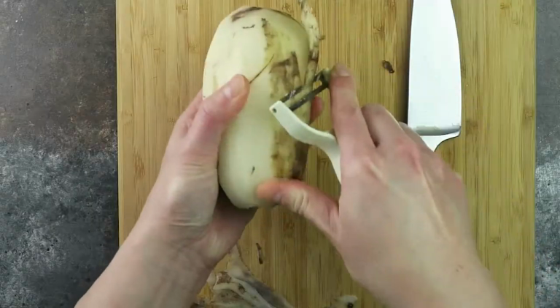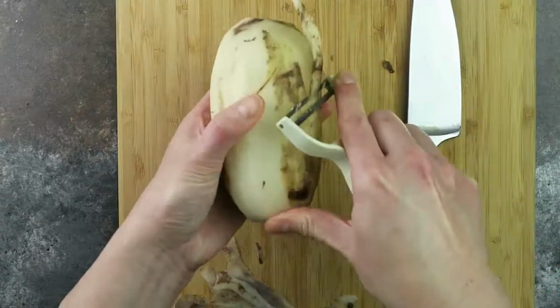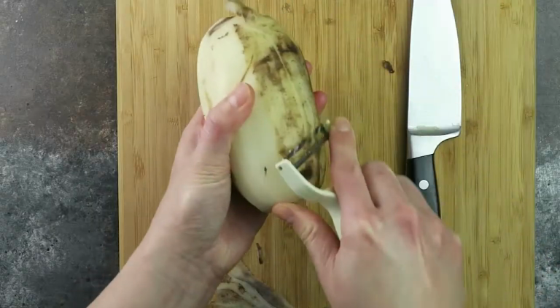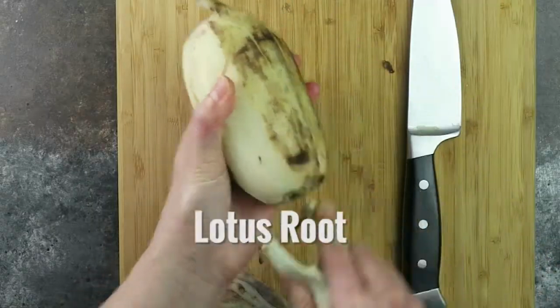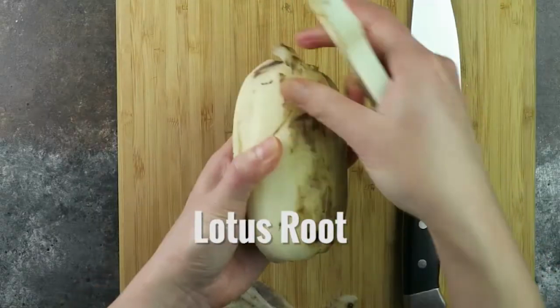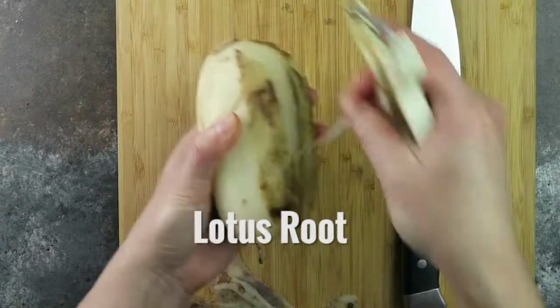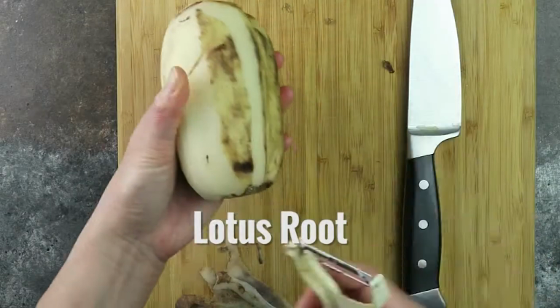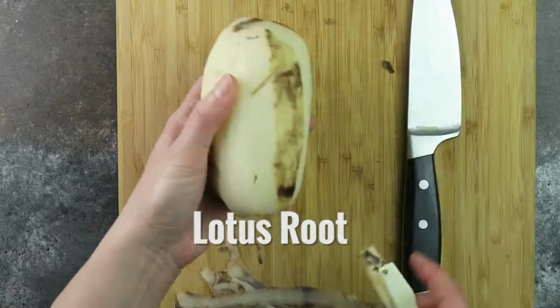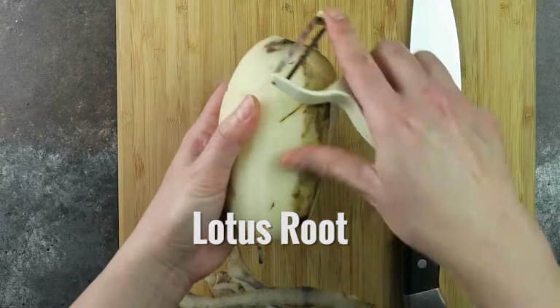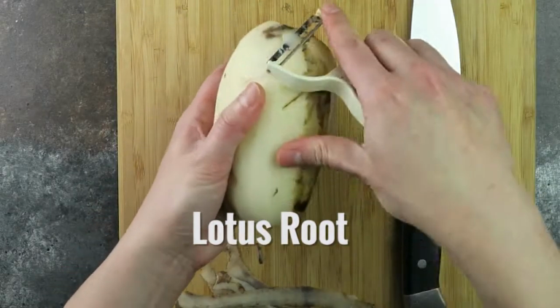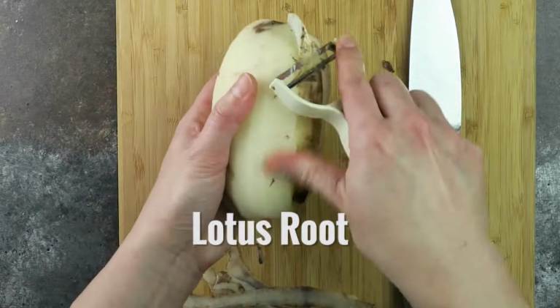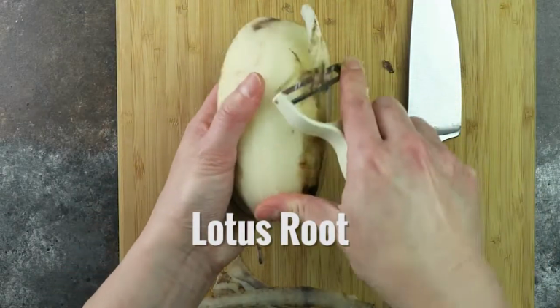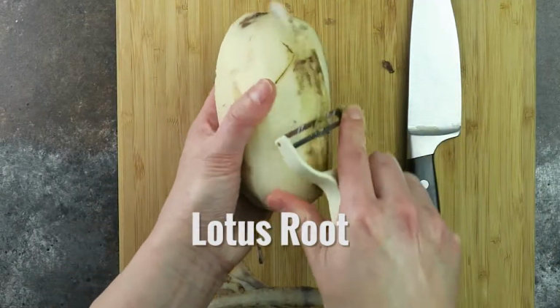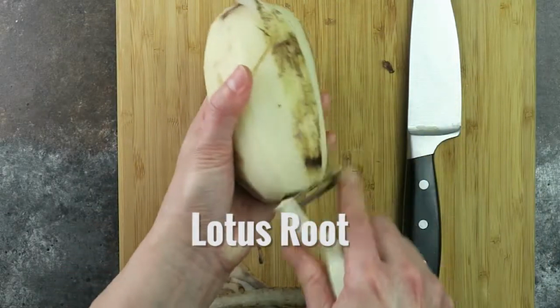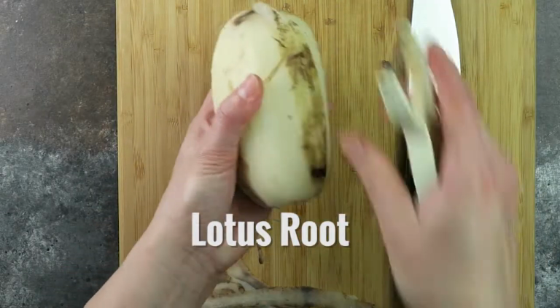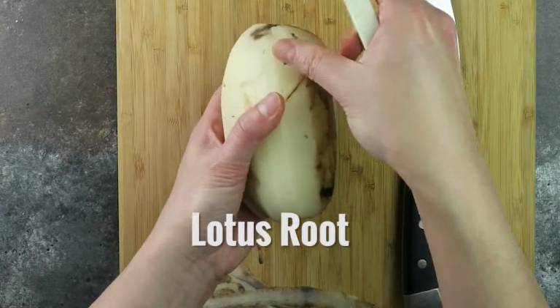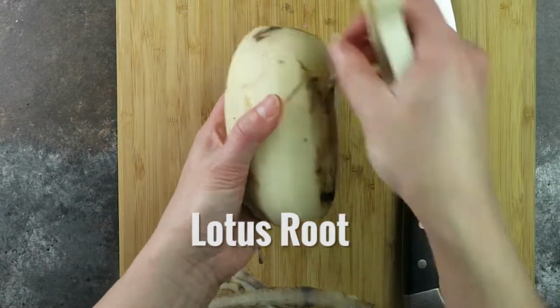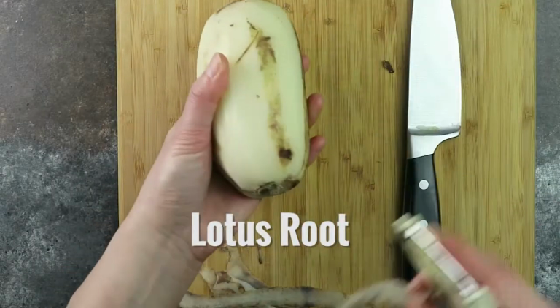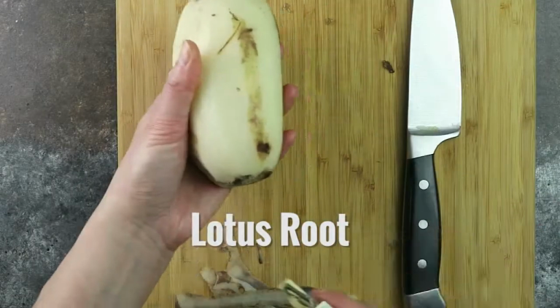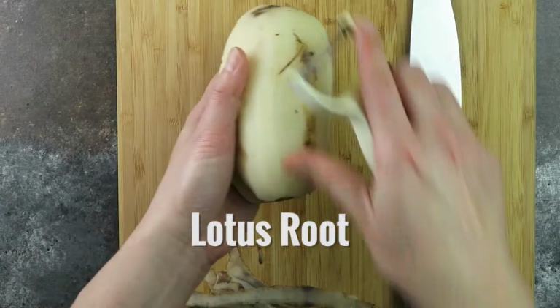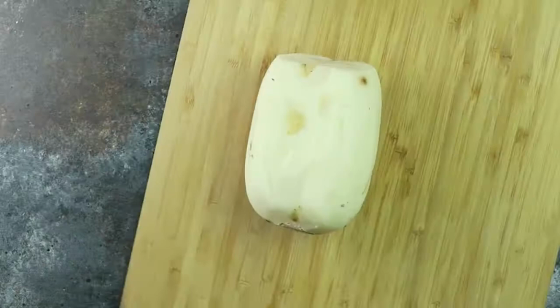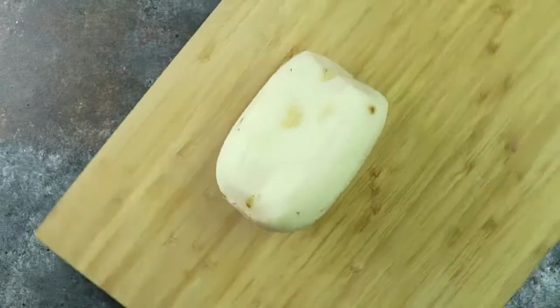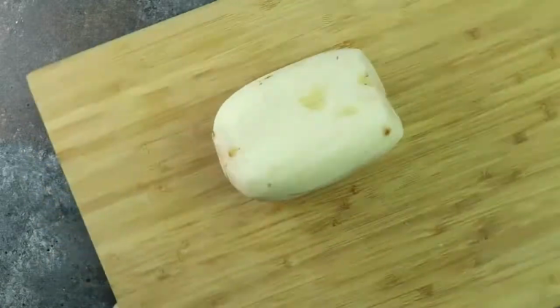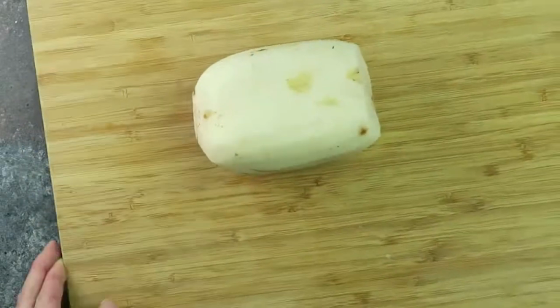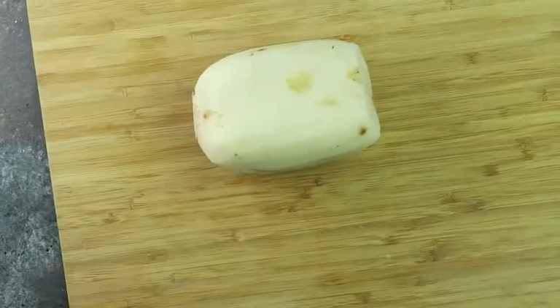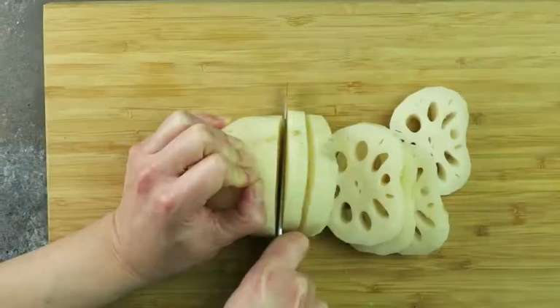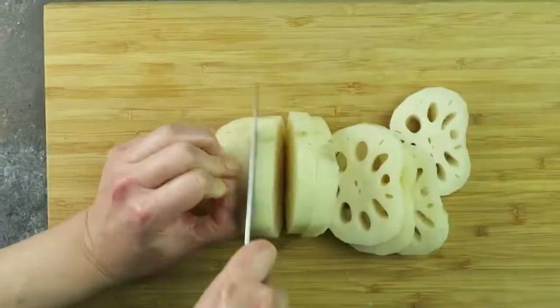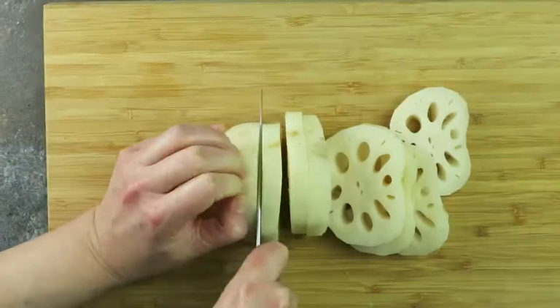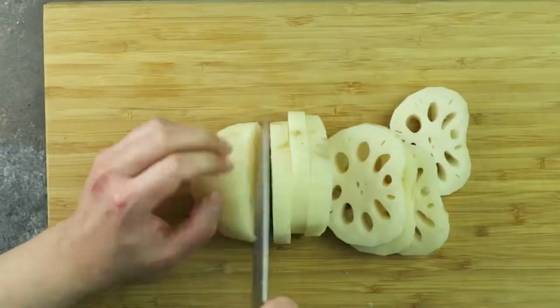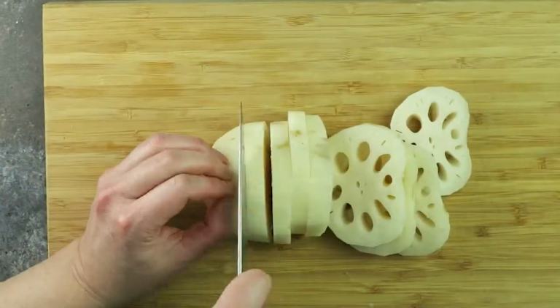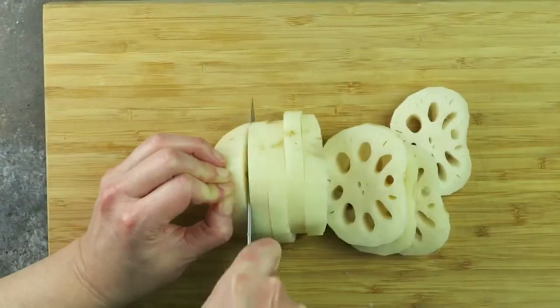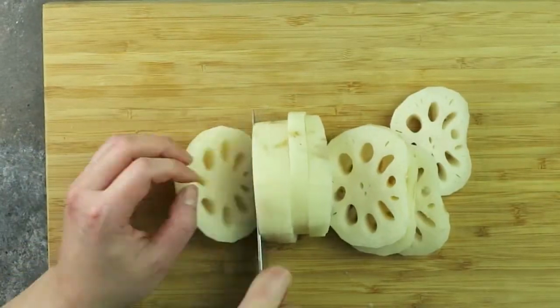Extra bonus but optional: peel off the skin and dice into larger chunks.